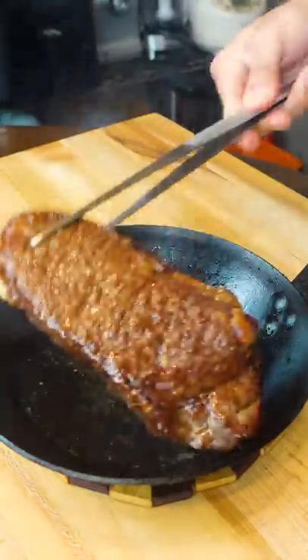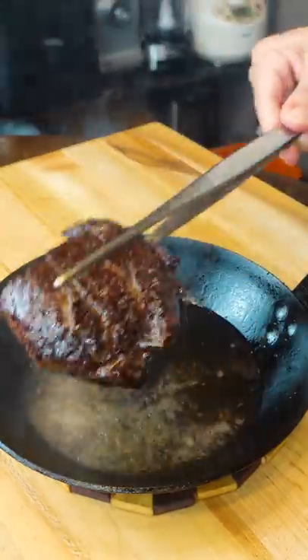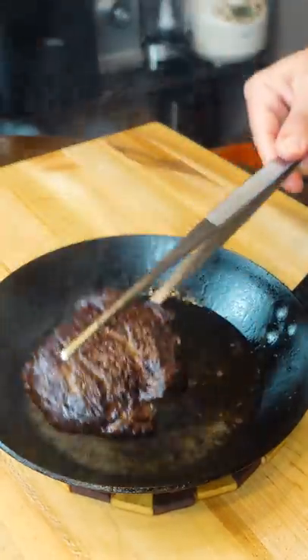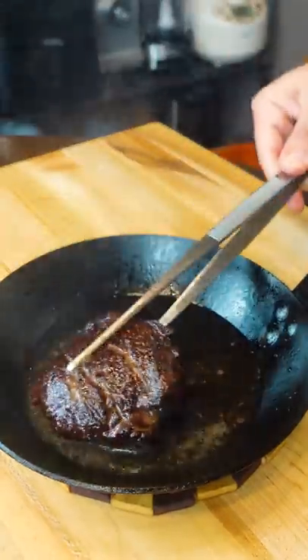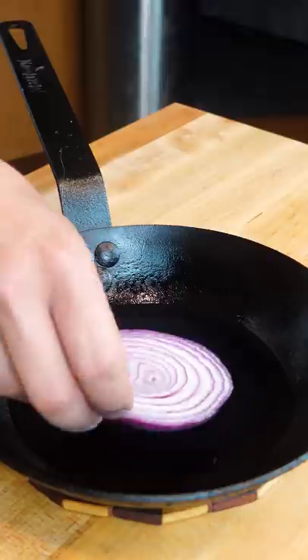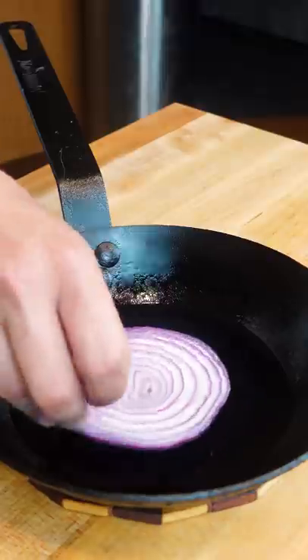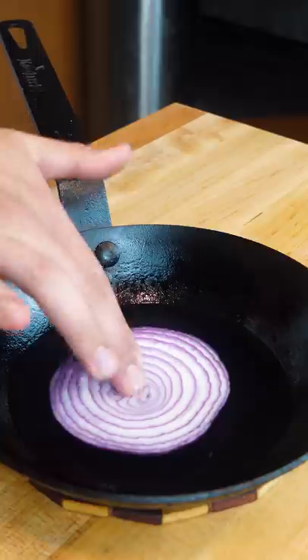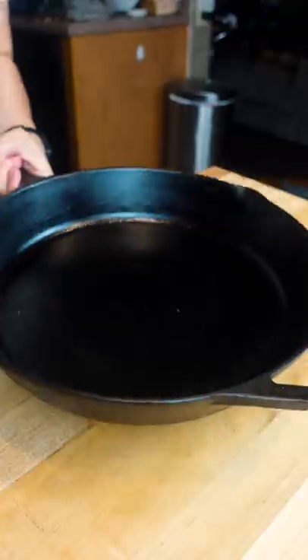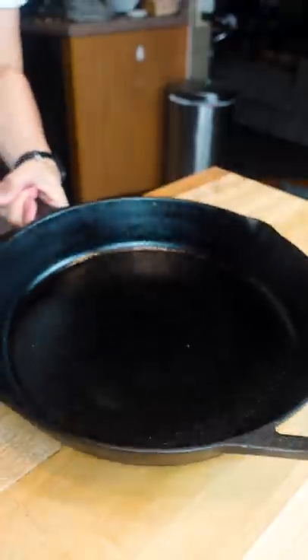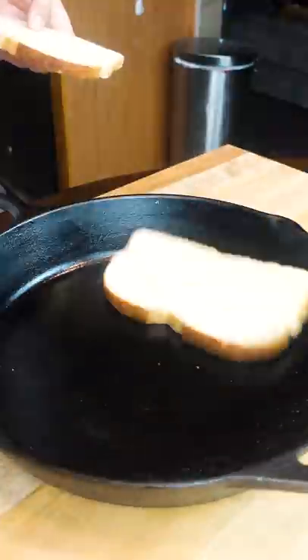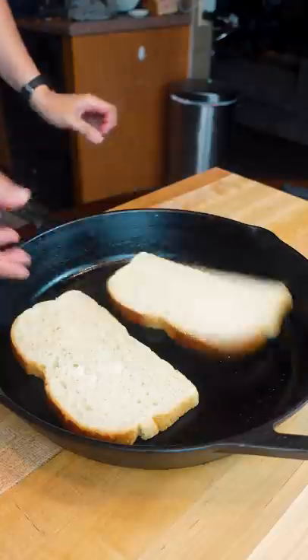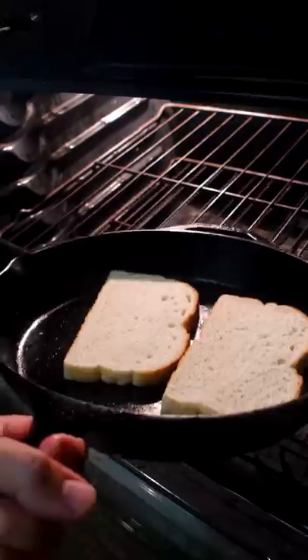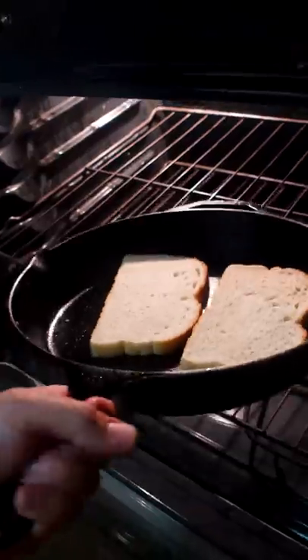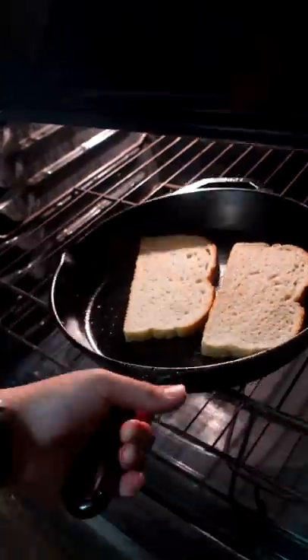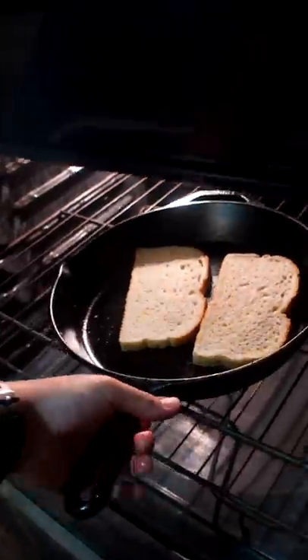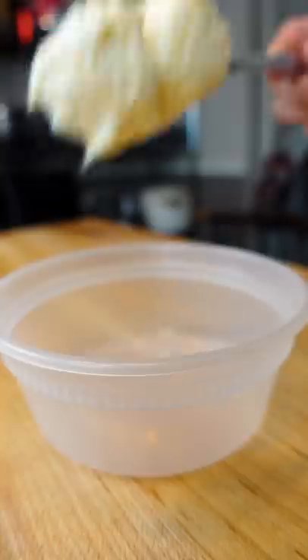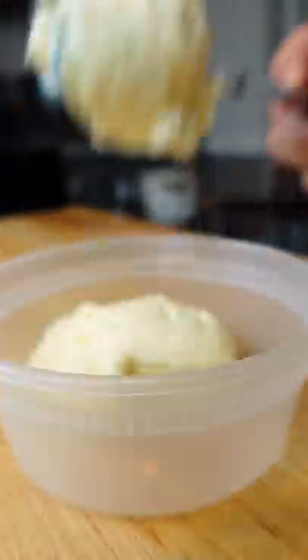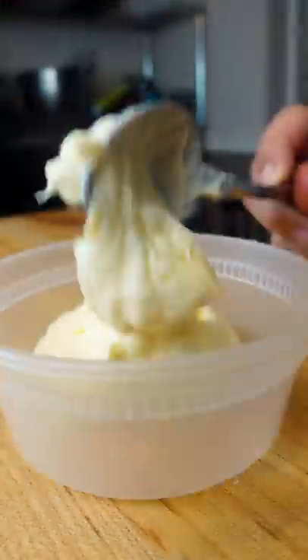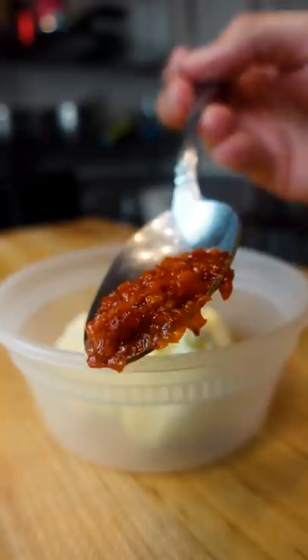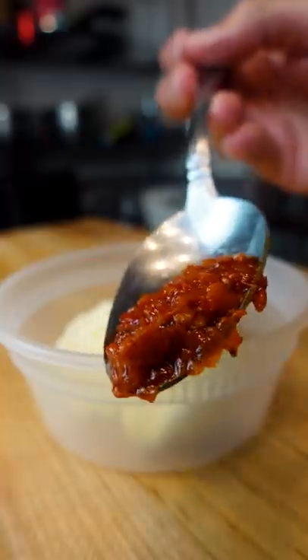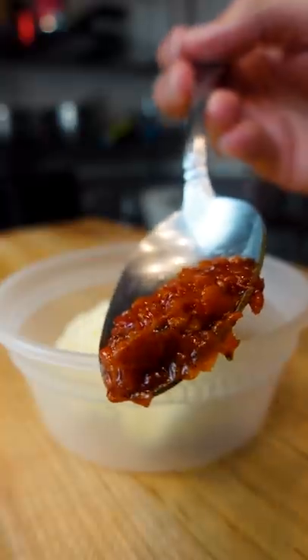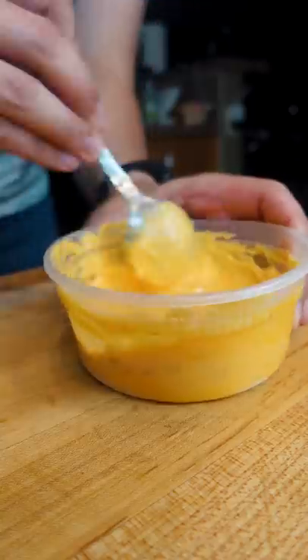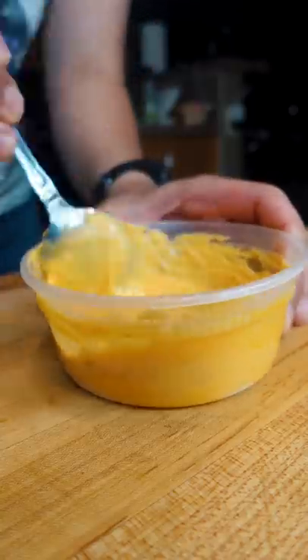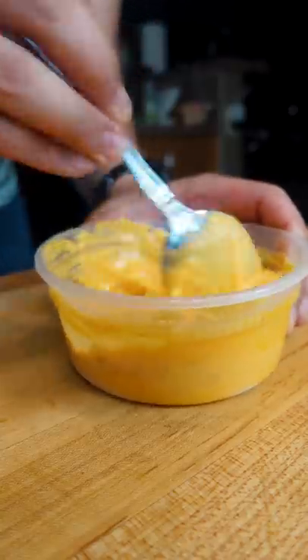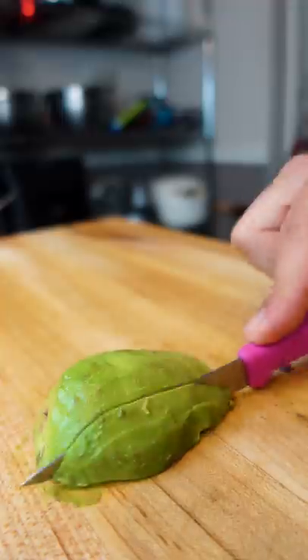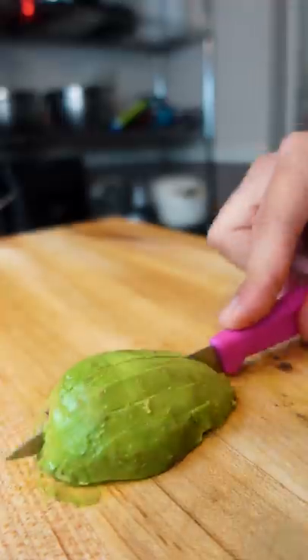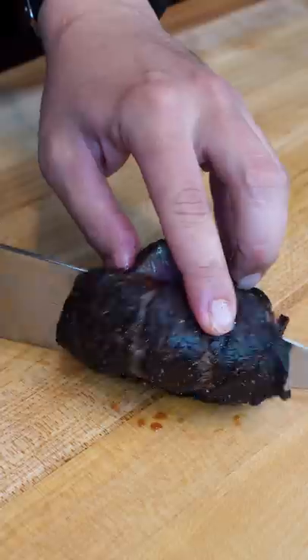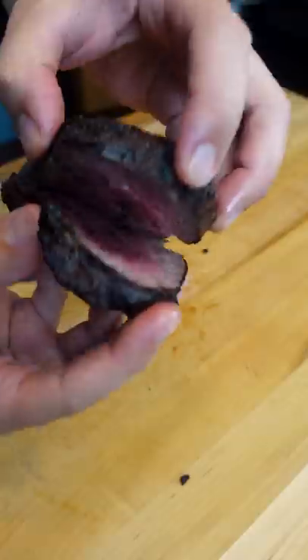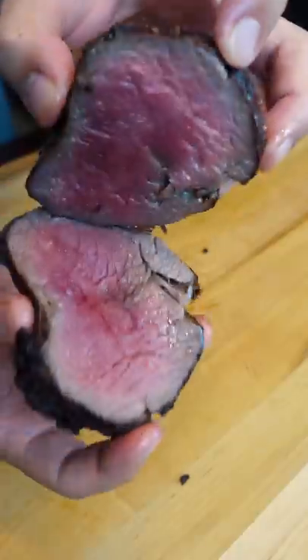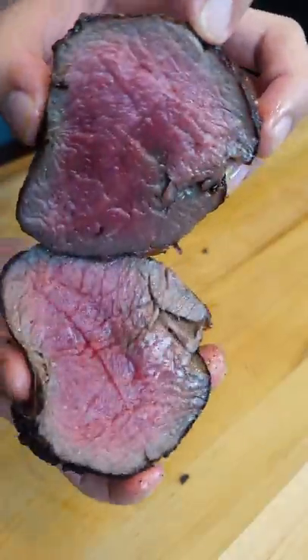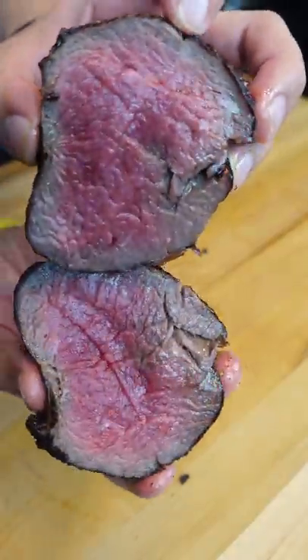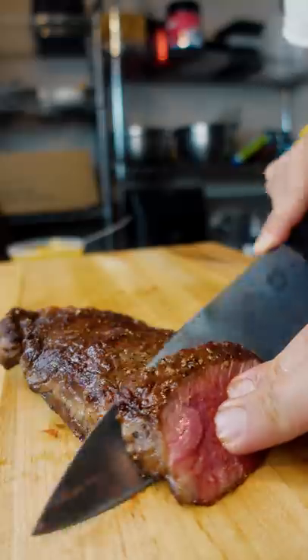Save the beef fat to sear an onion. Toast your bread while we make a spicy mayo with Calabrian chilies. Cut up some avocado and start assembling, dude.